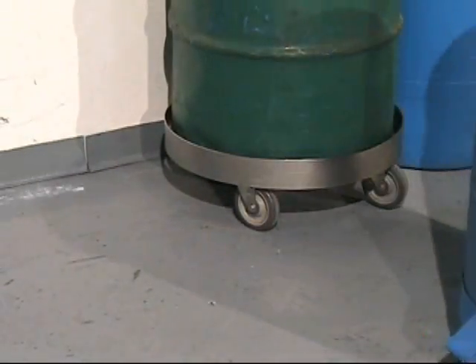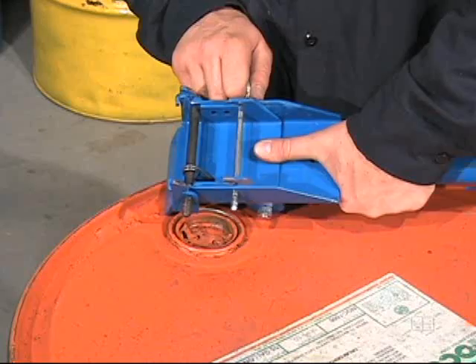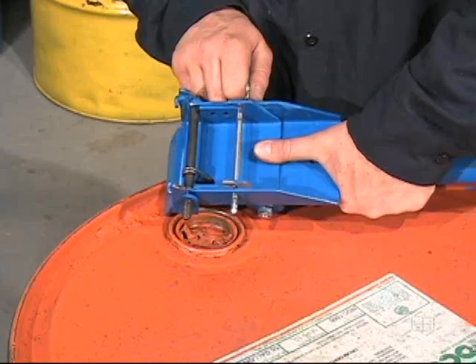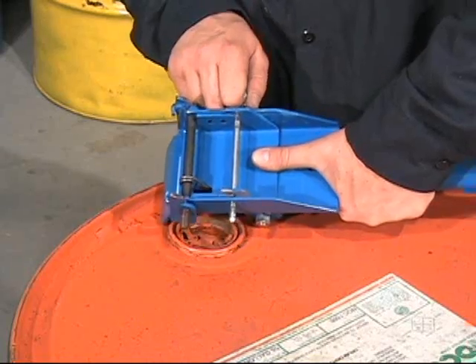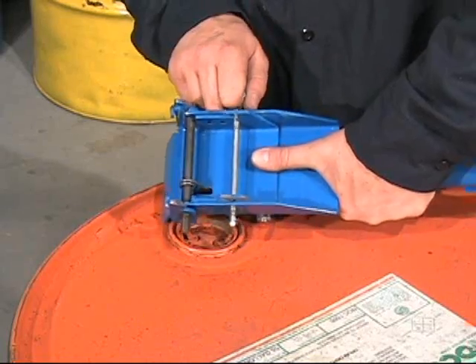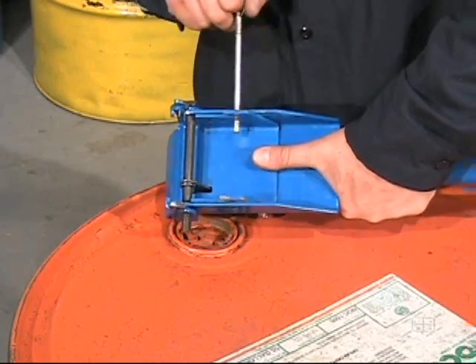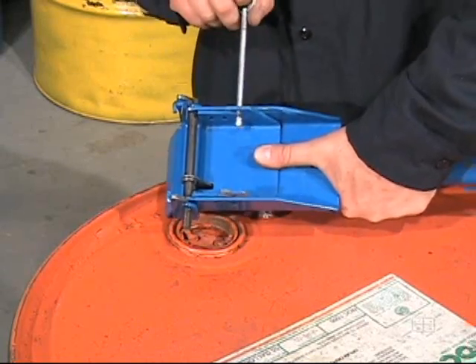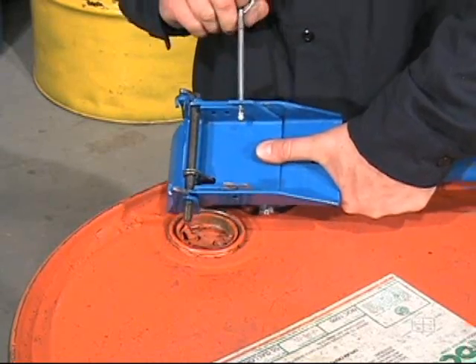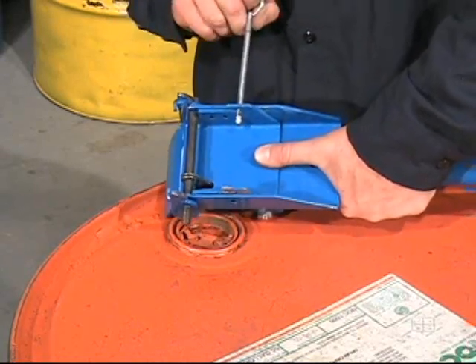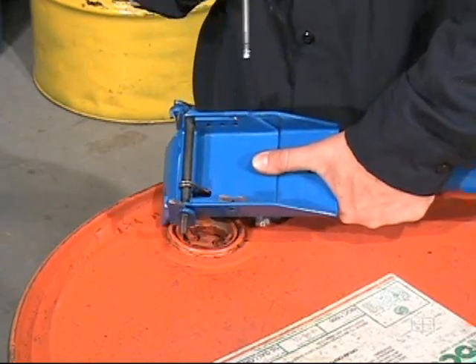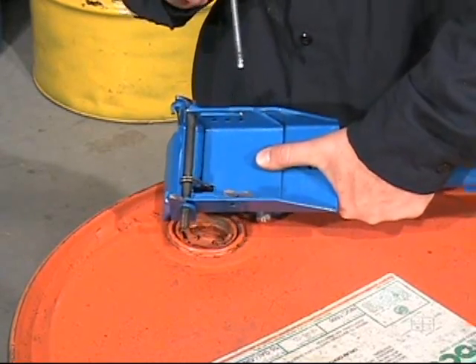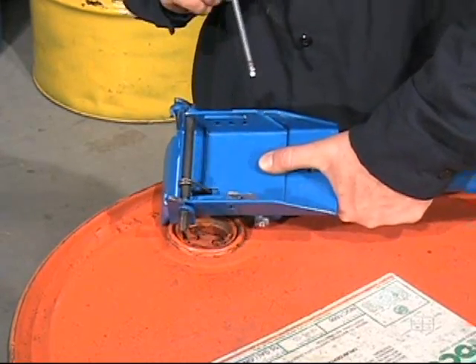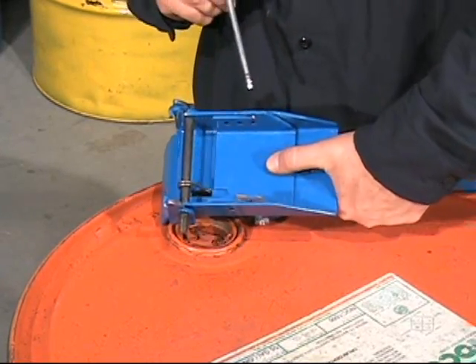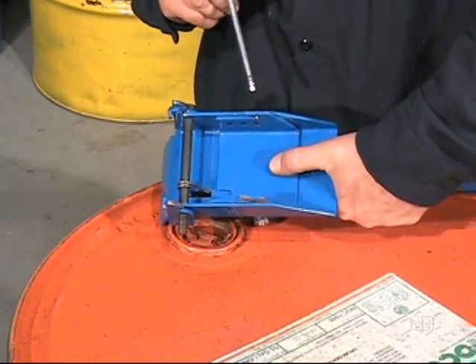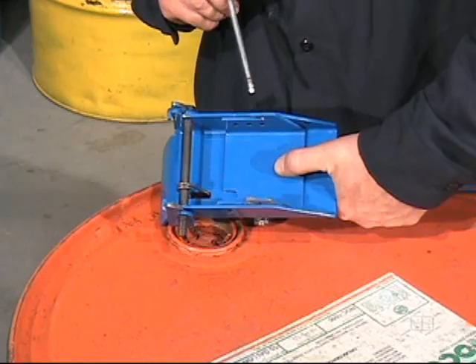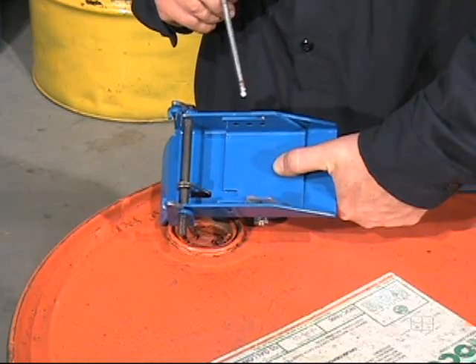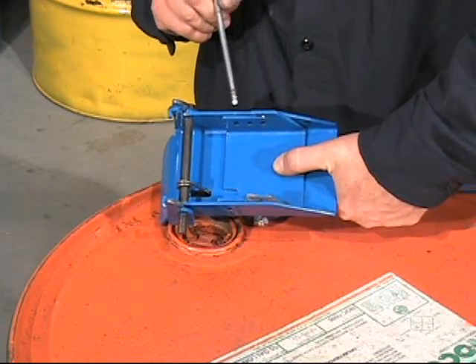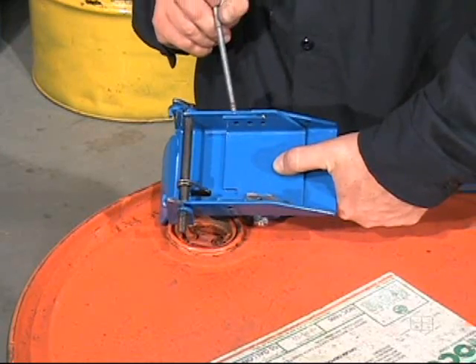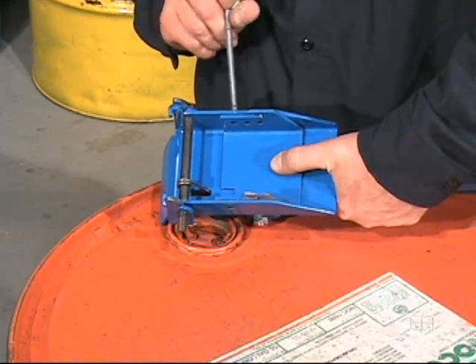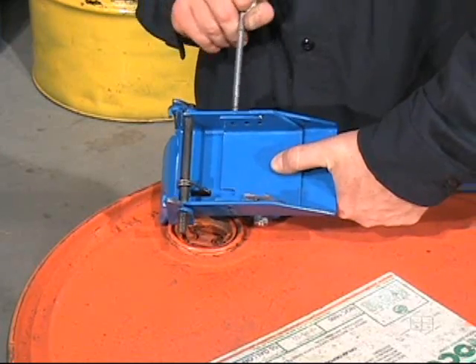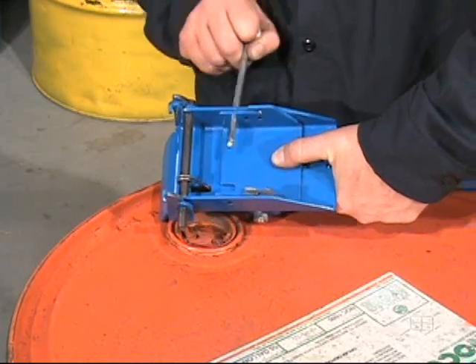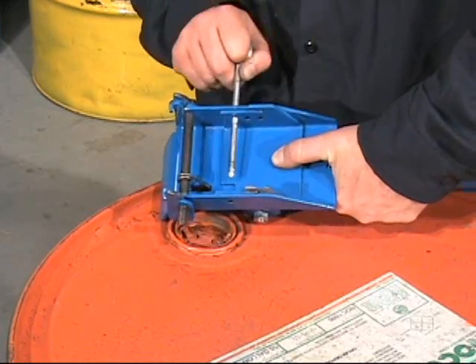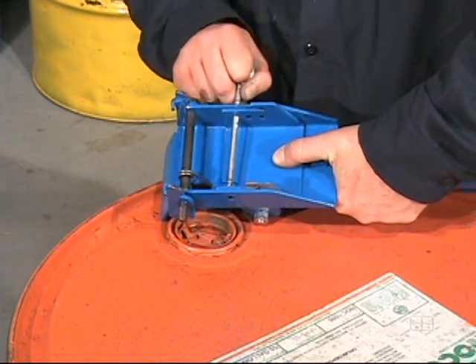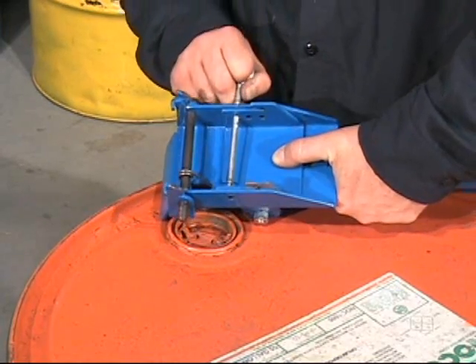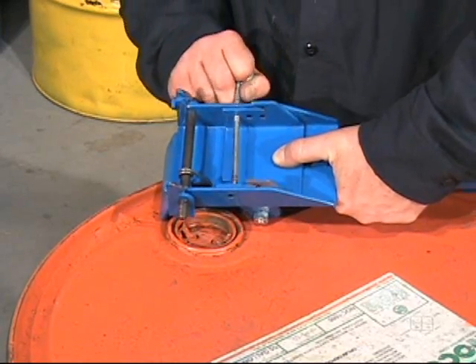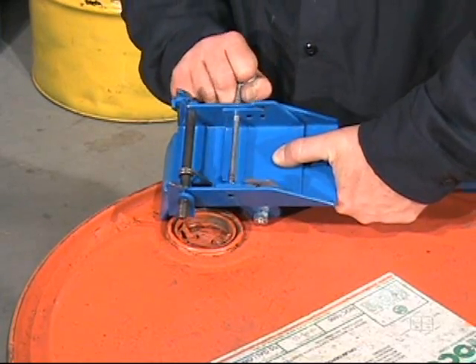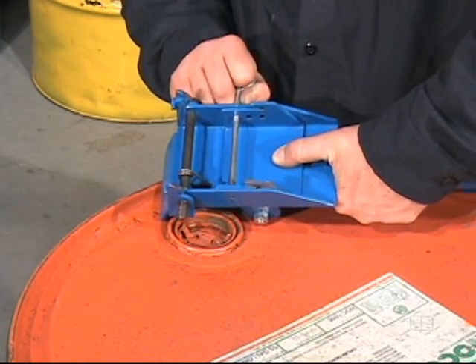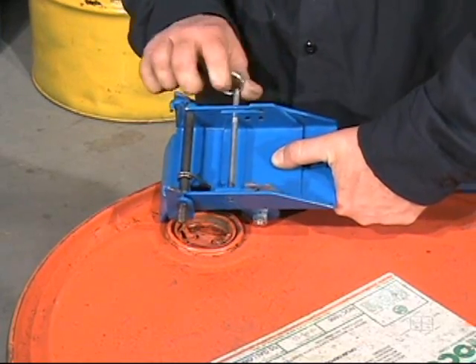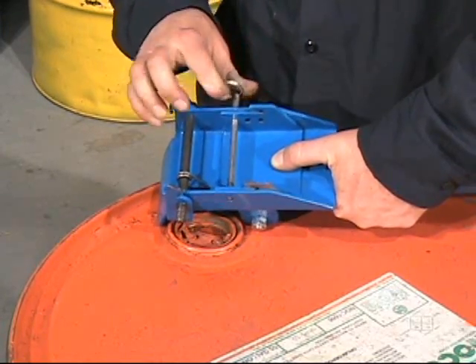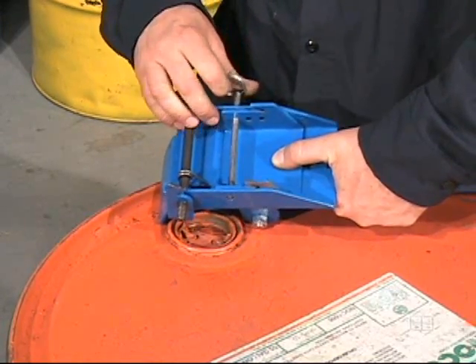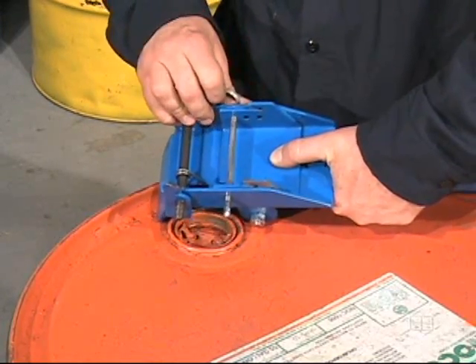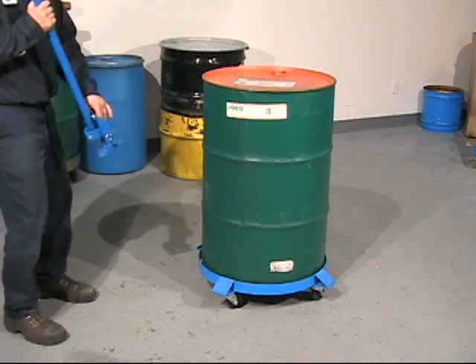Move the quickpin to the correct hole to adjust for two inch, two and a half inch, or three inch tall dolly sidewall.